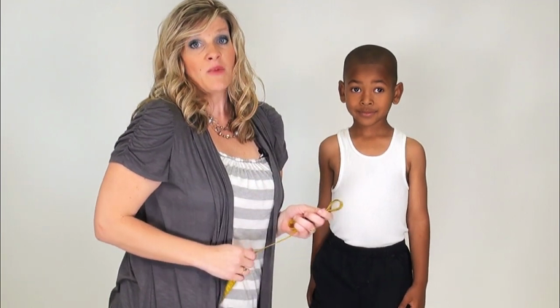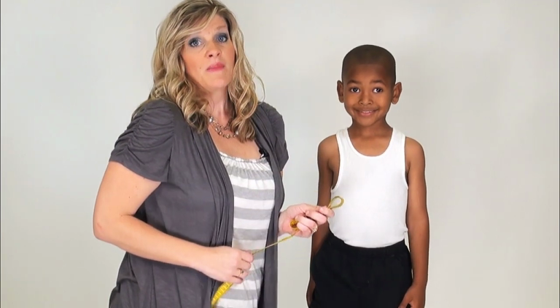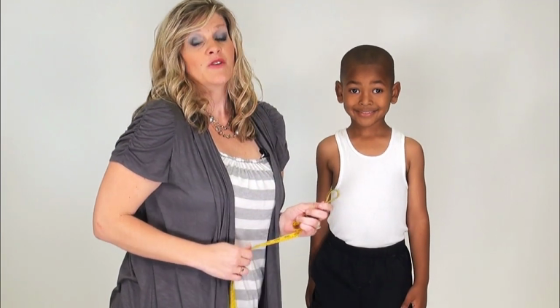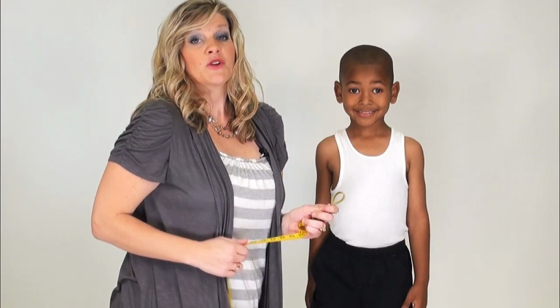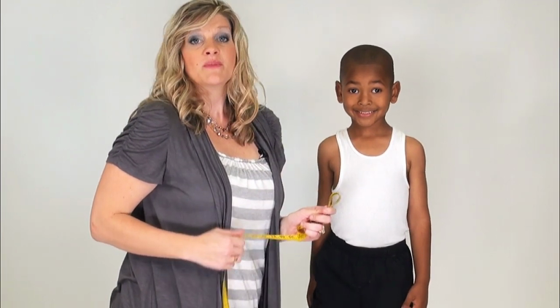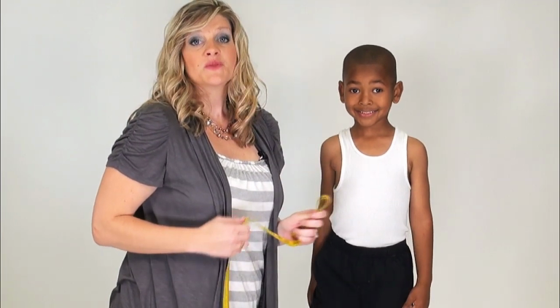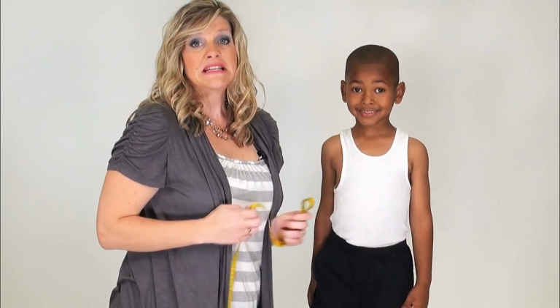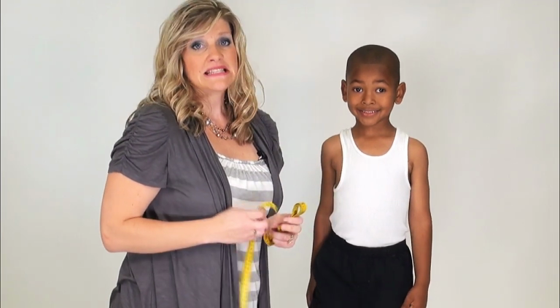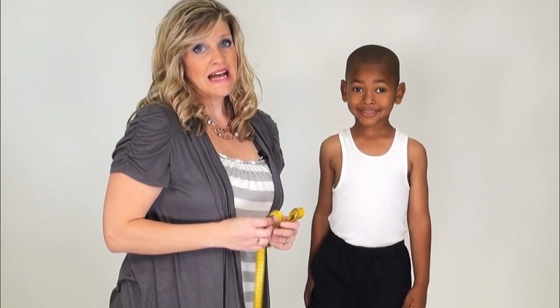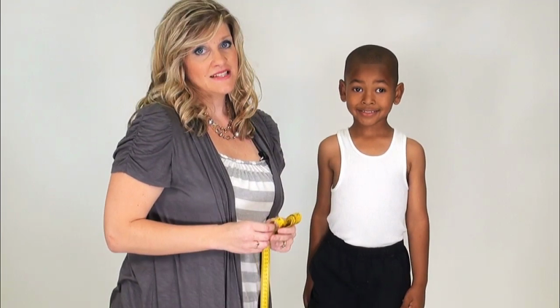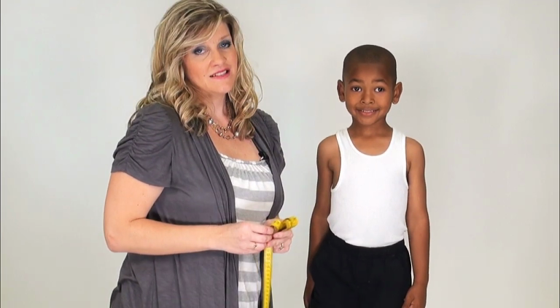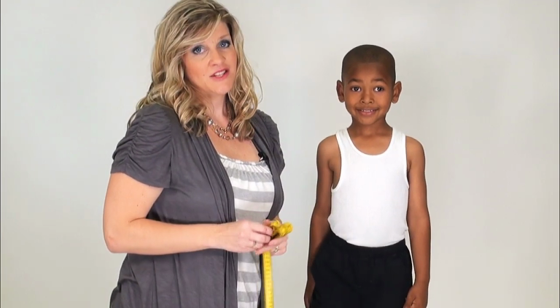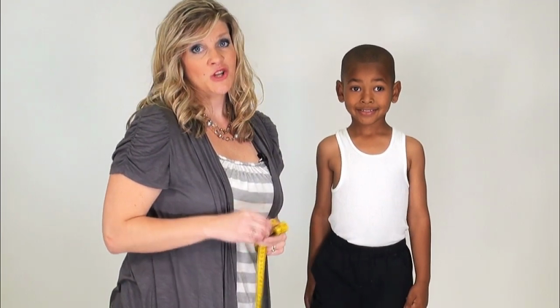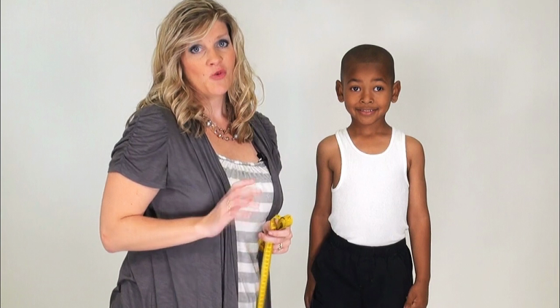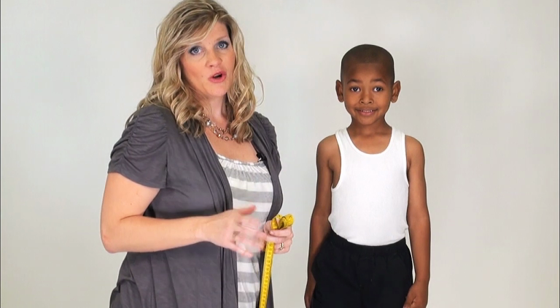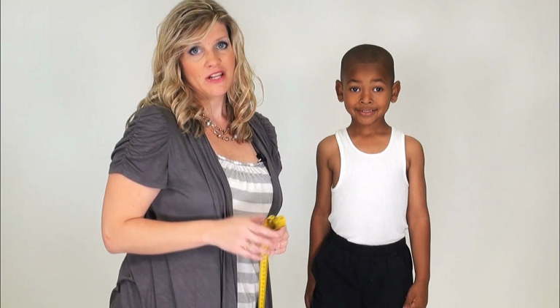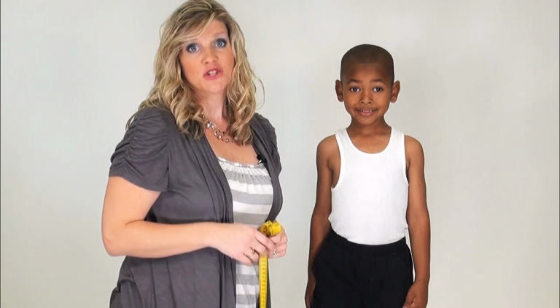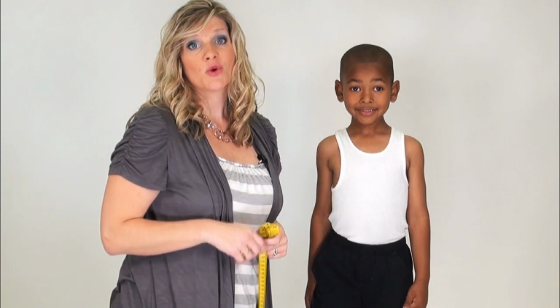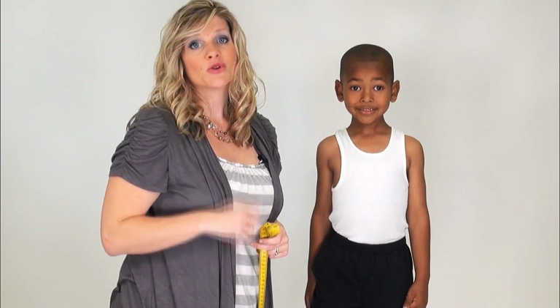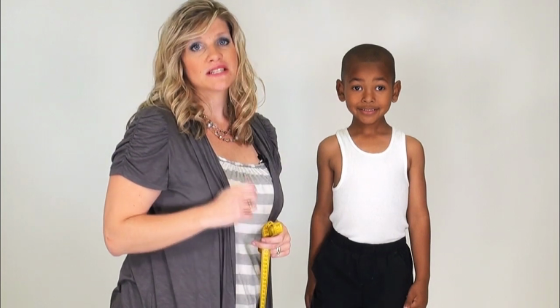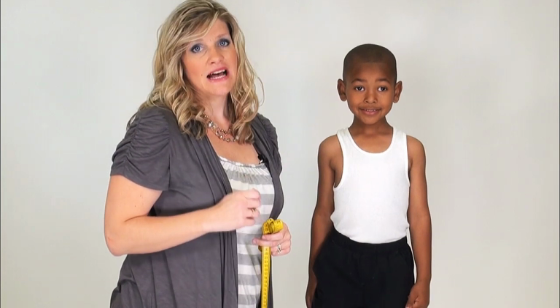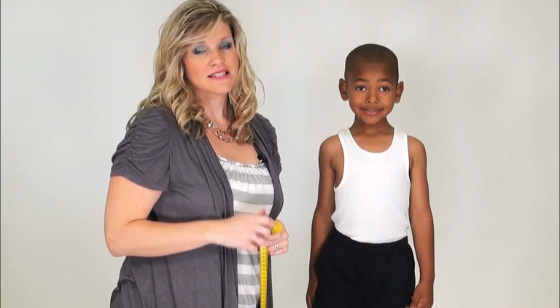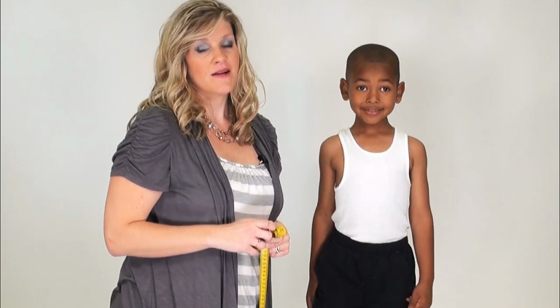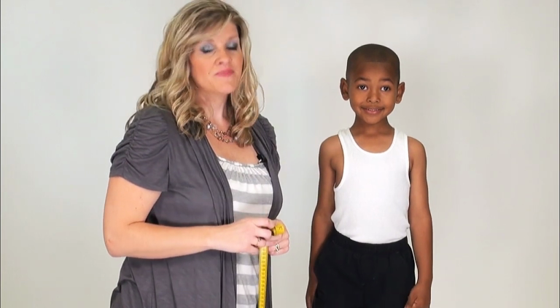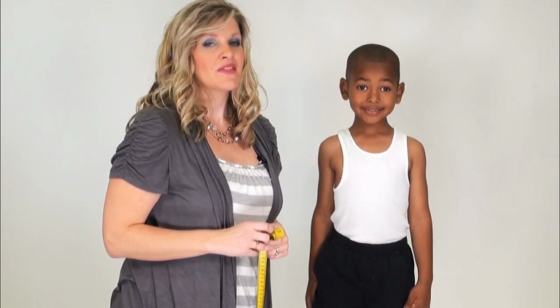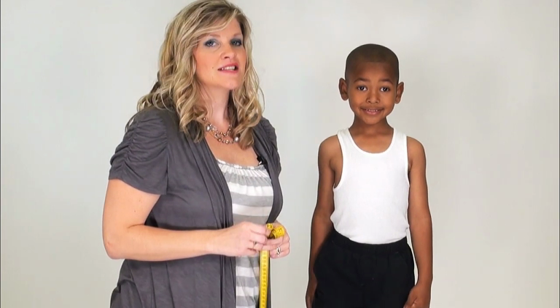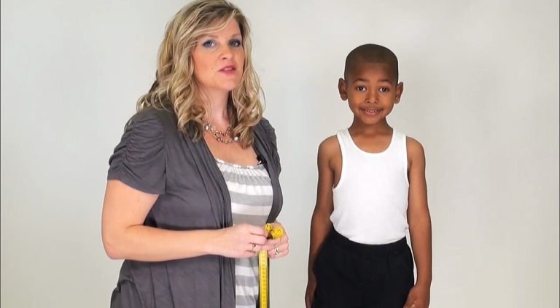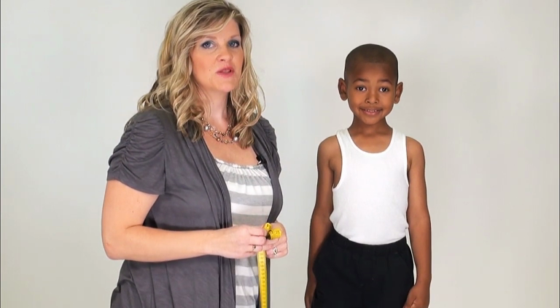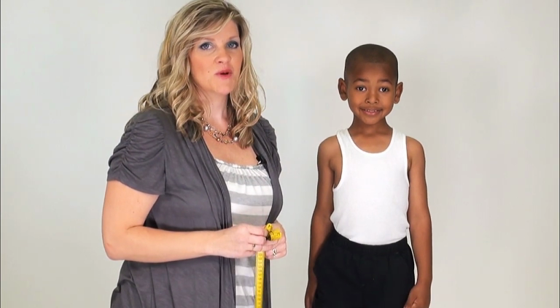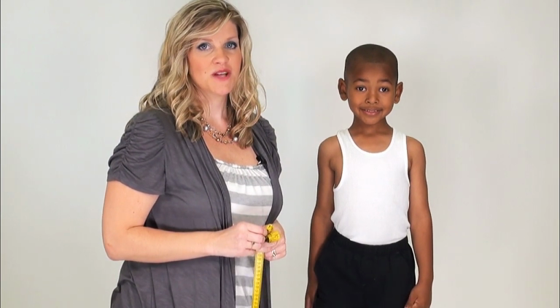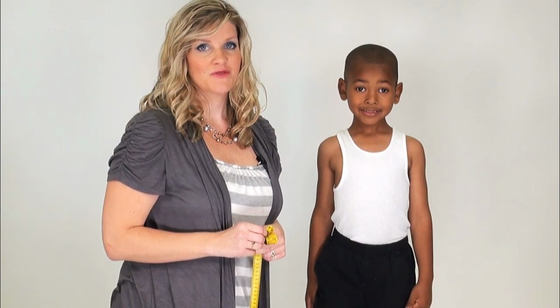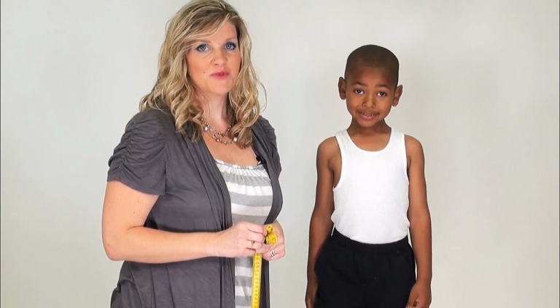Remember, if you're in between sizes, don't worry — just order a size up. That's going to be the most comfortable.